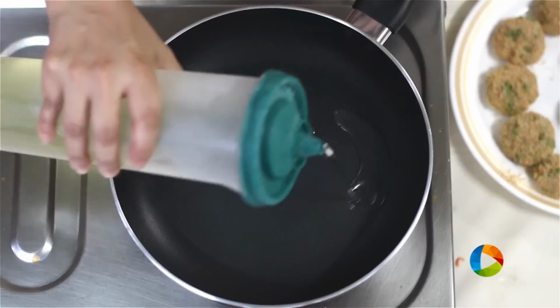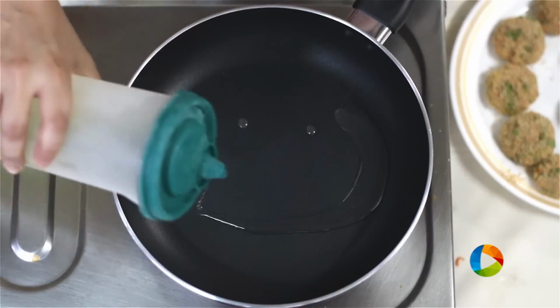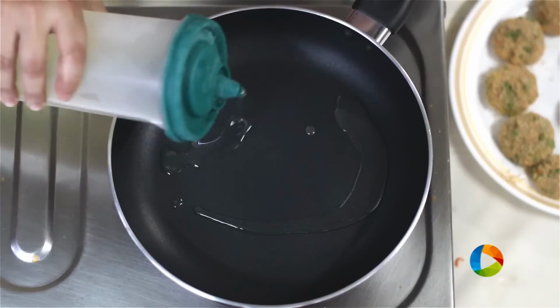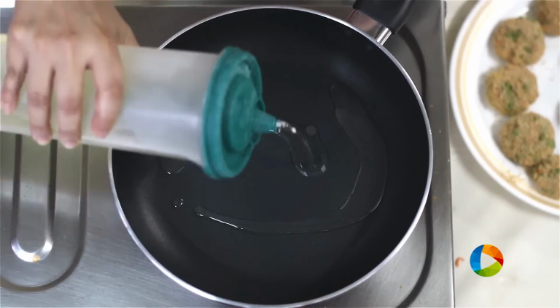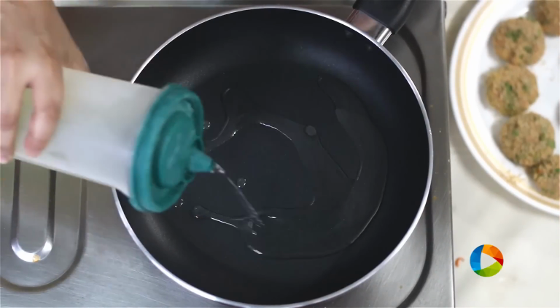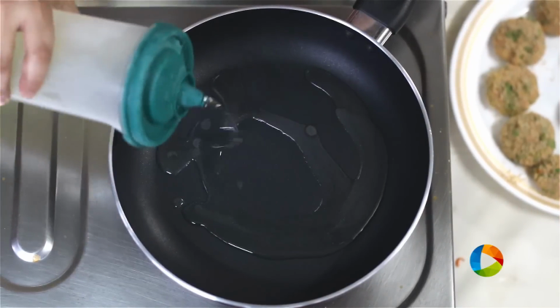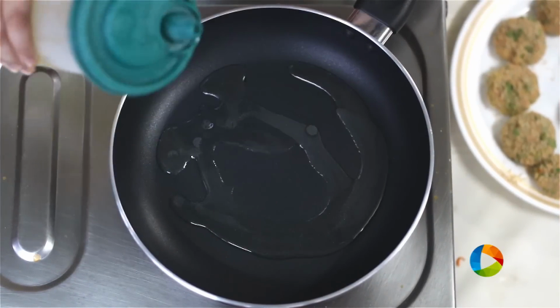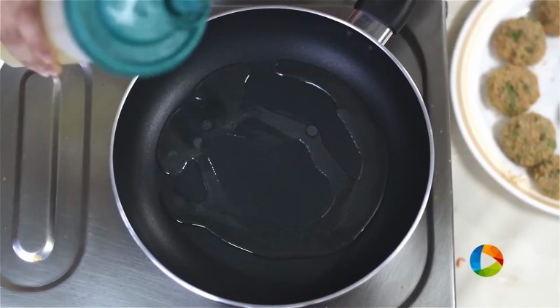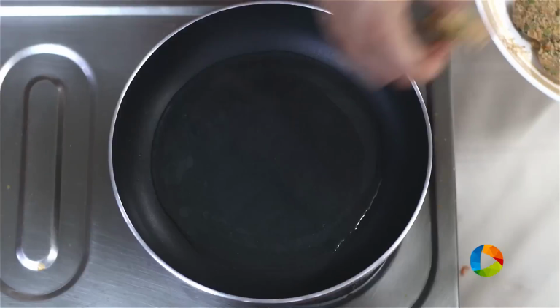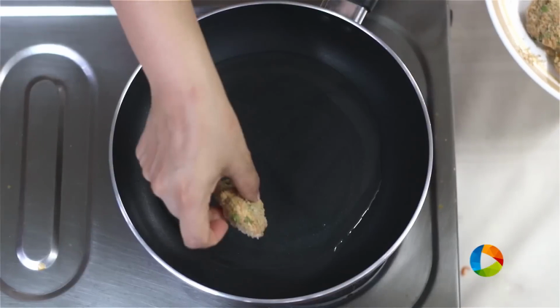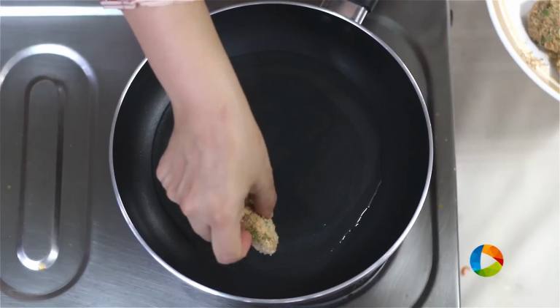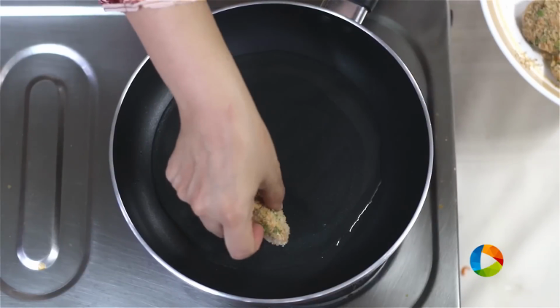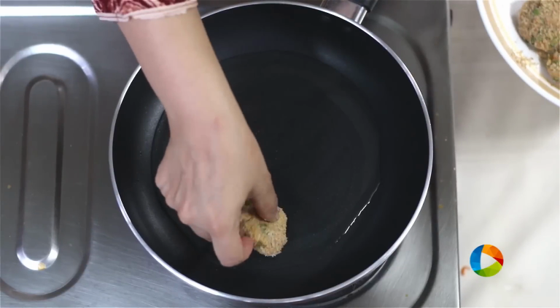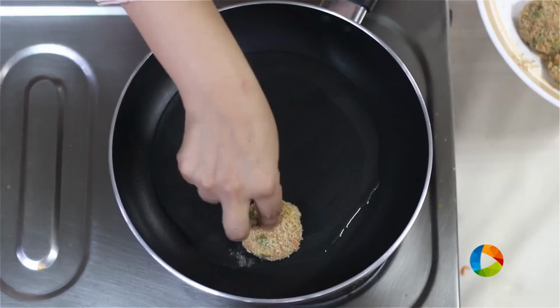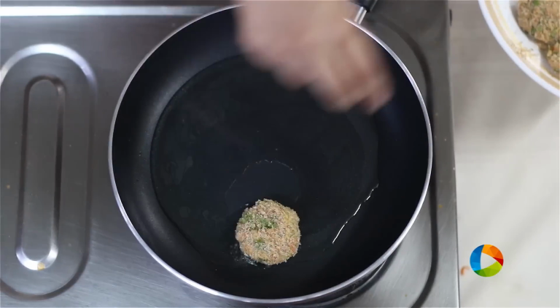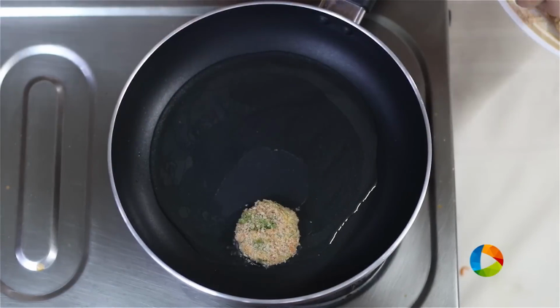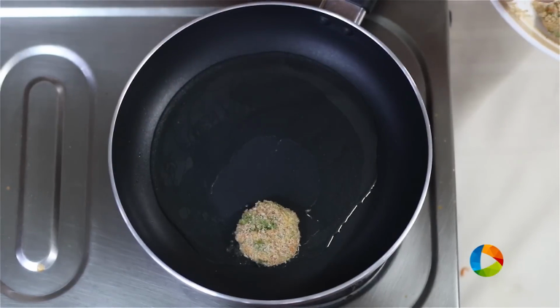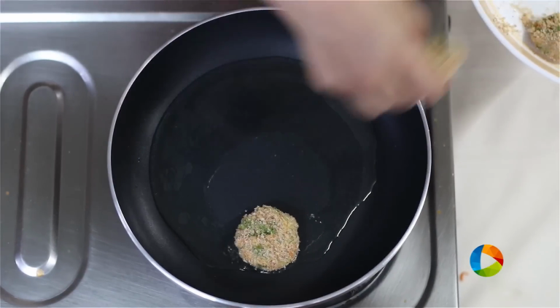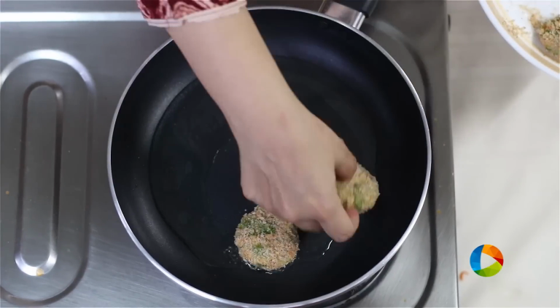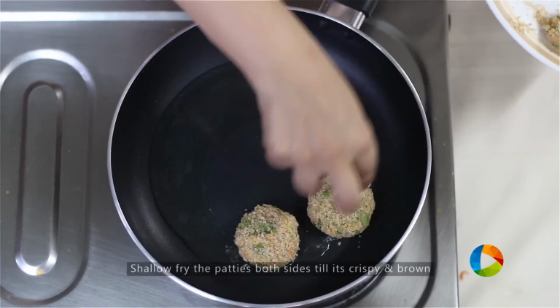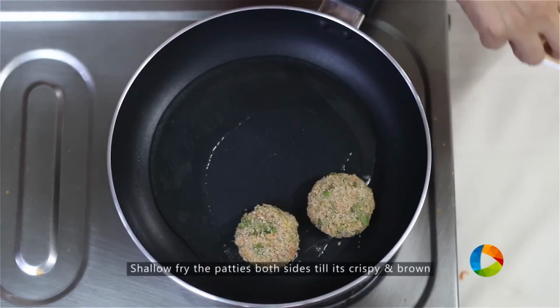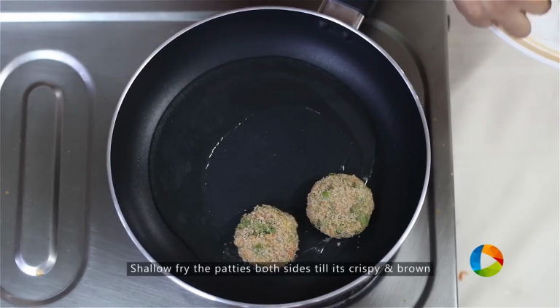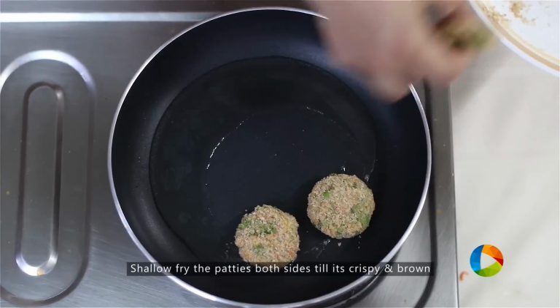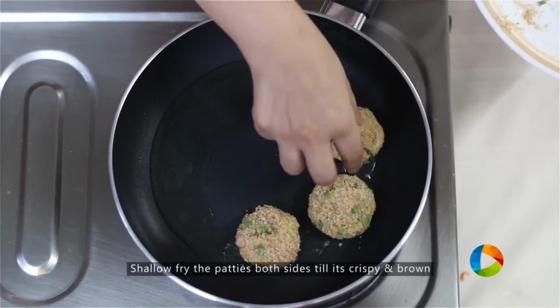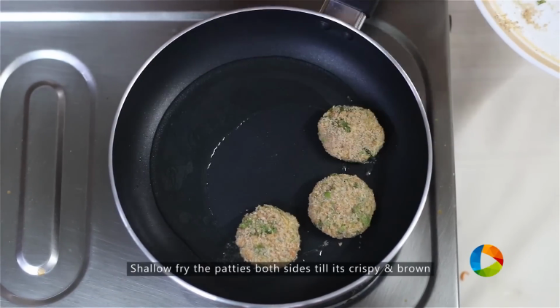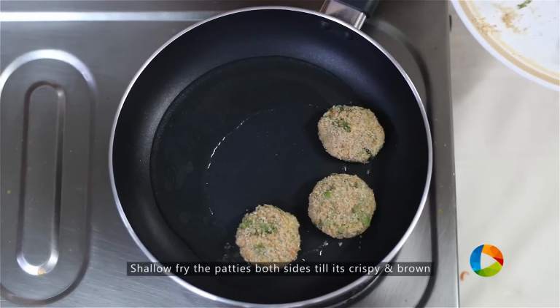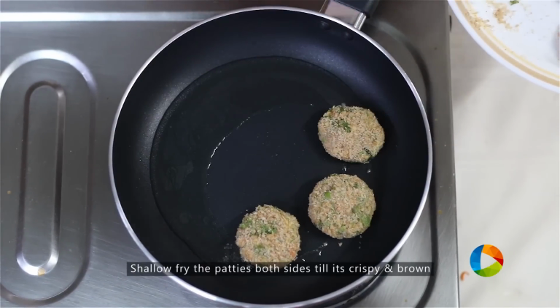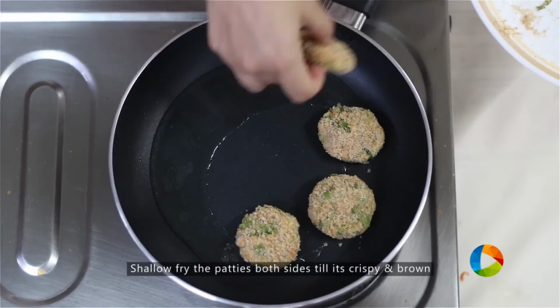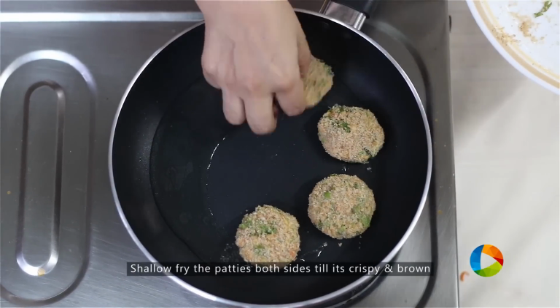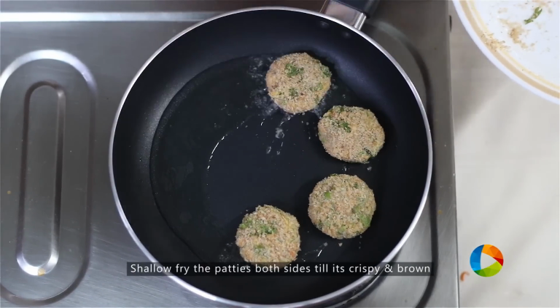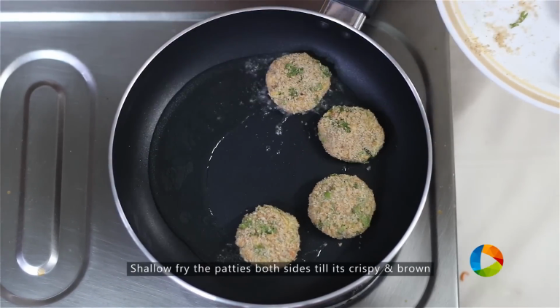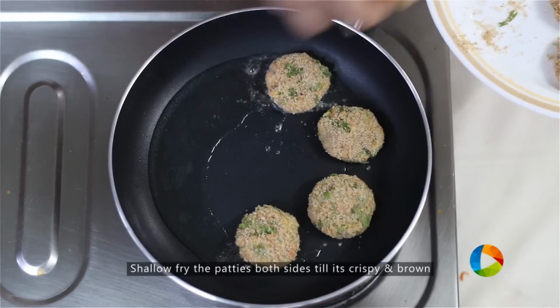Heat just a little bit of oil and gently start placing the cutlets into the pan.